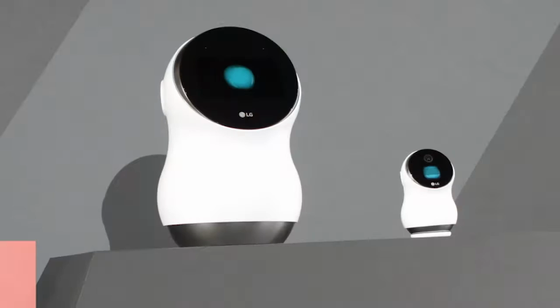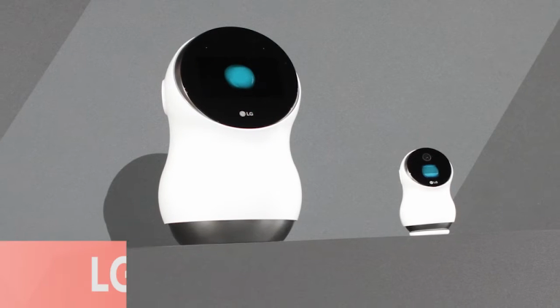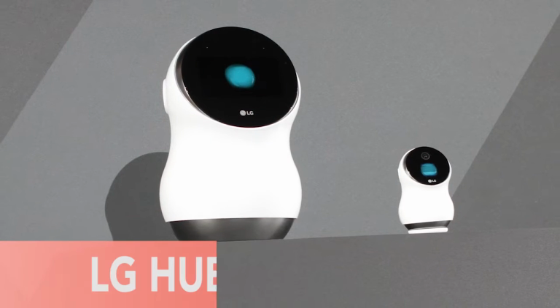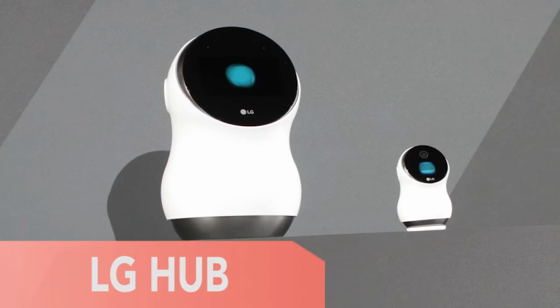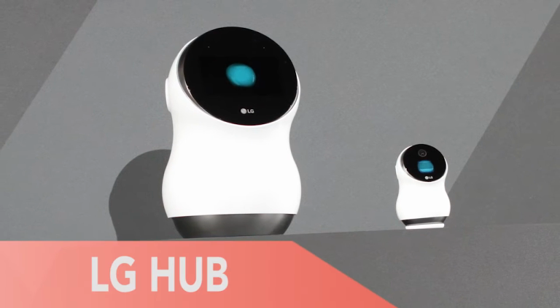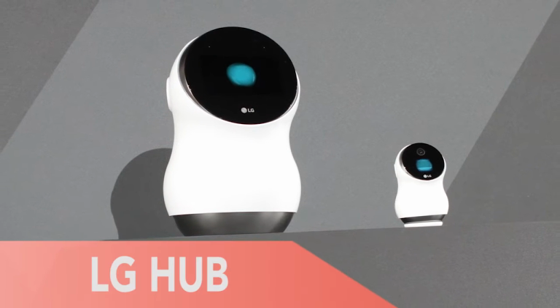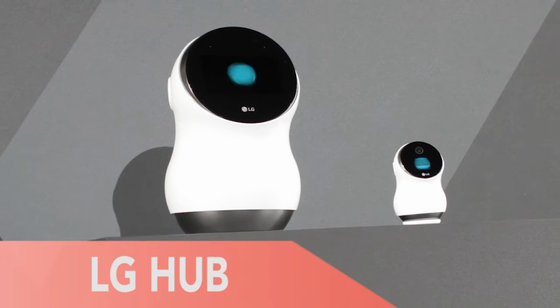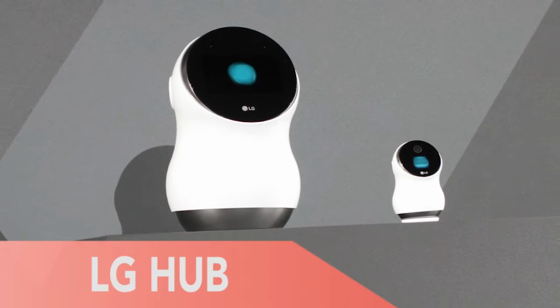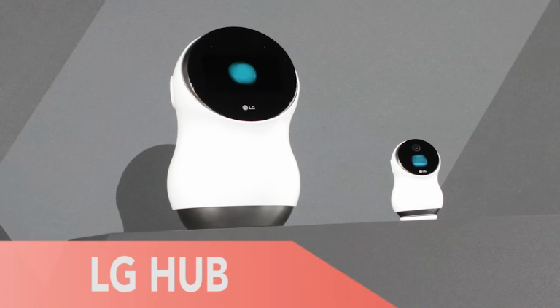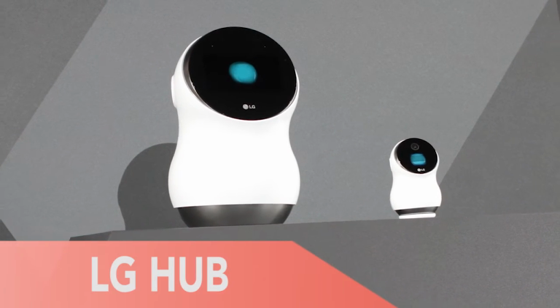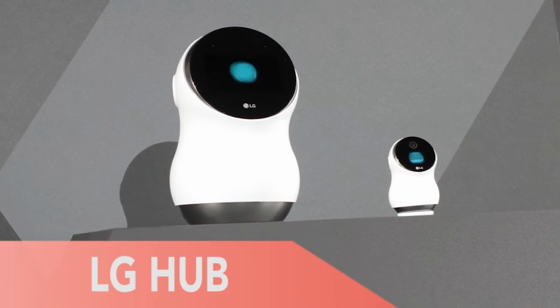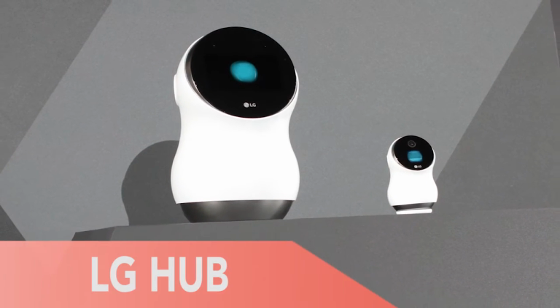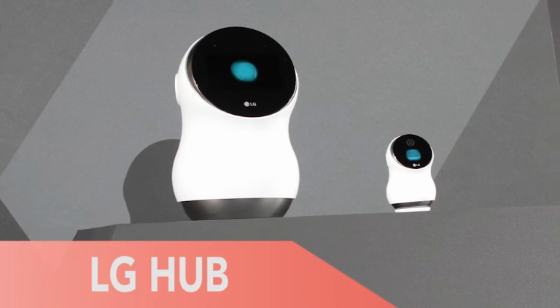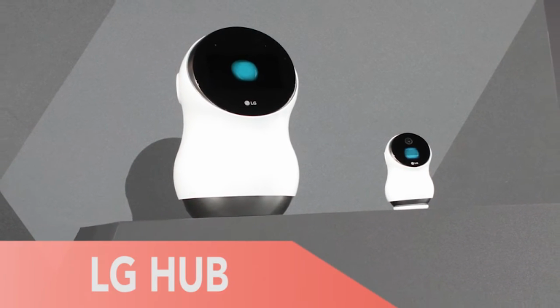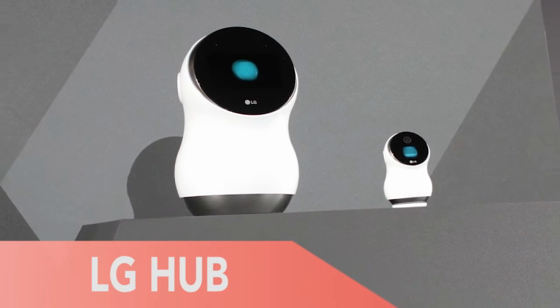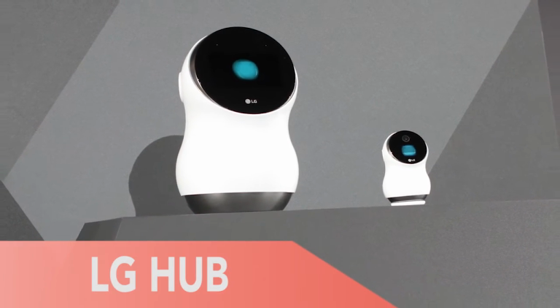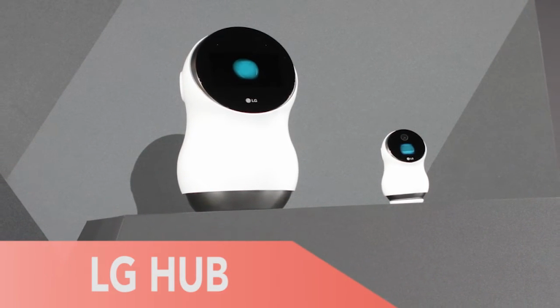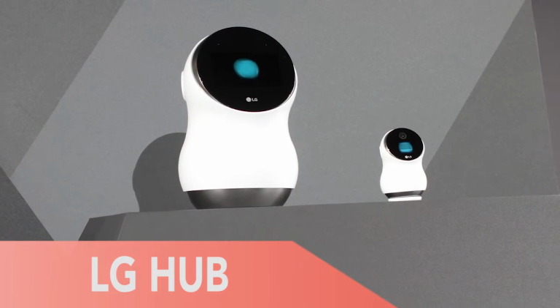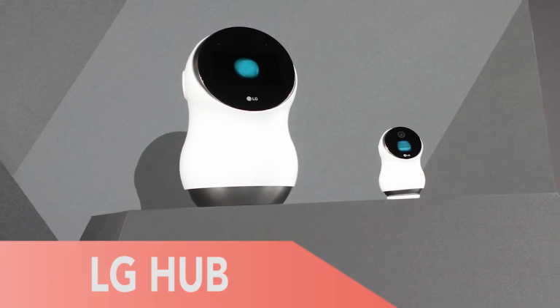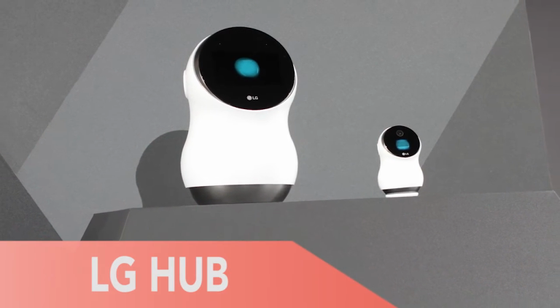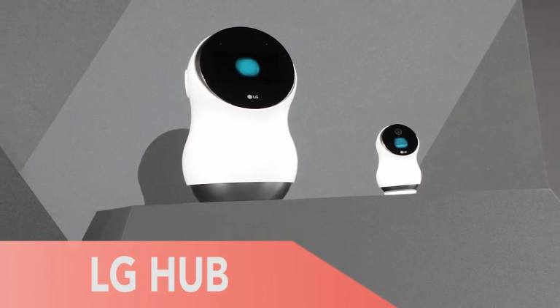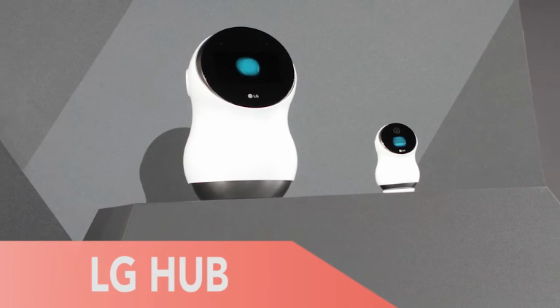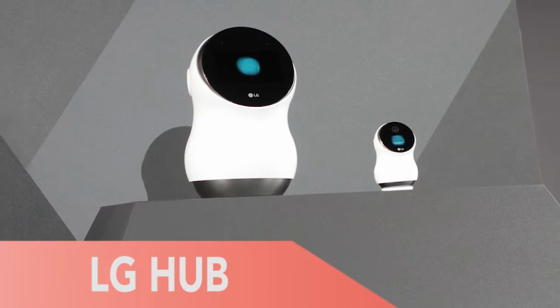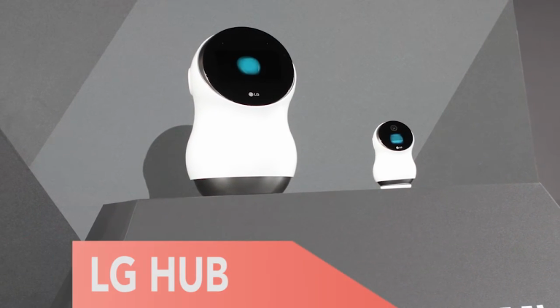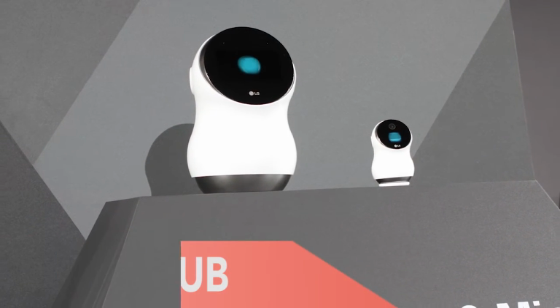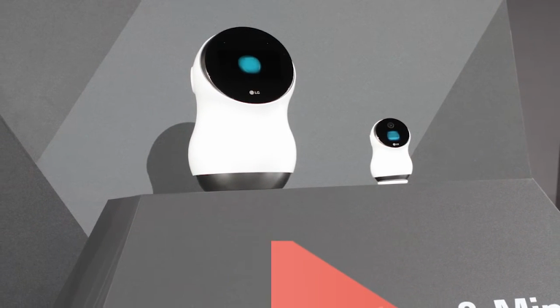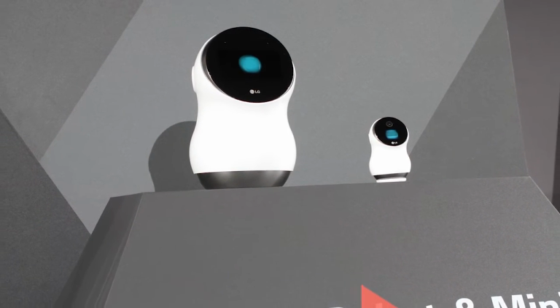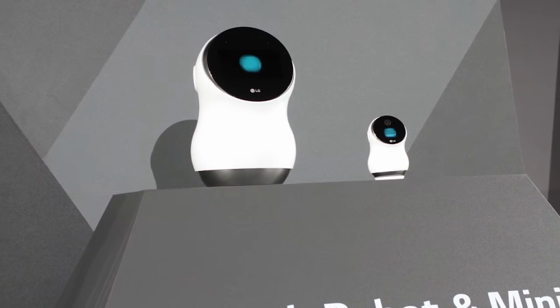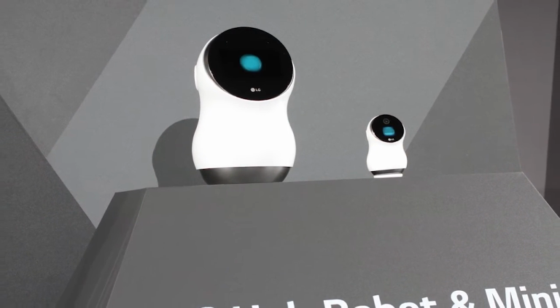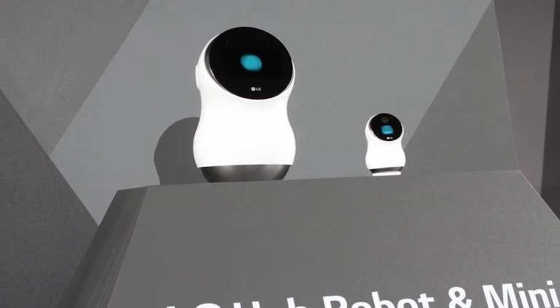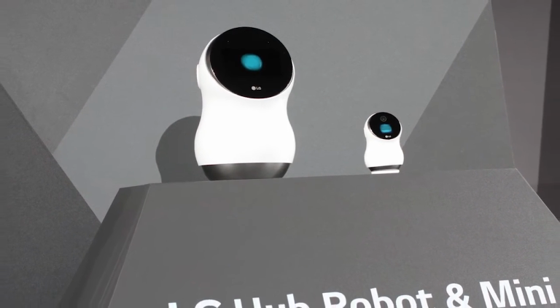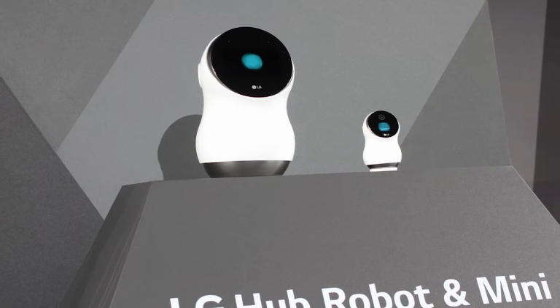Finally, the LG Hub is a smart home assistant with an emotive face, so it's useful and fun.